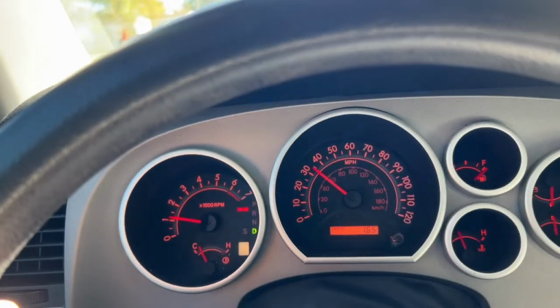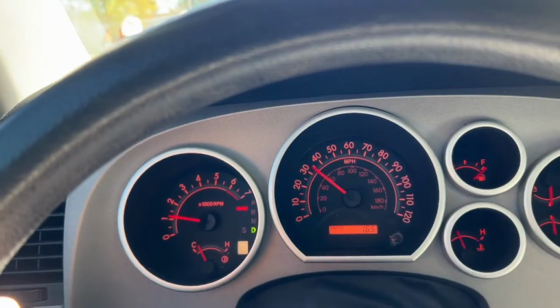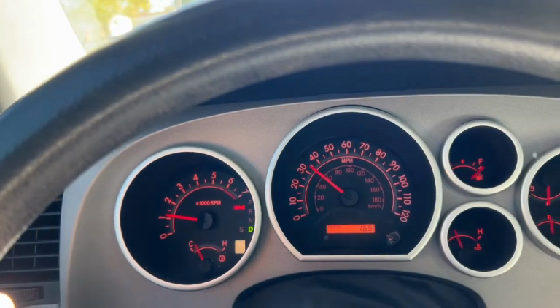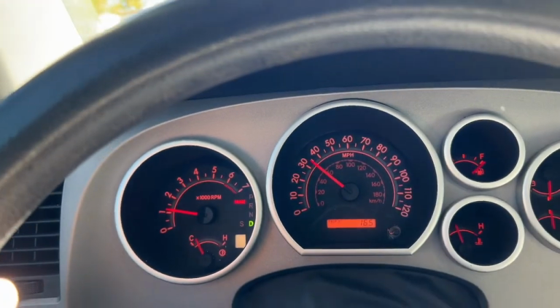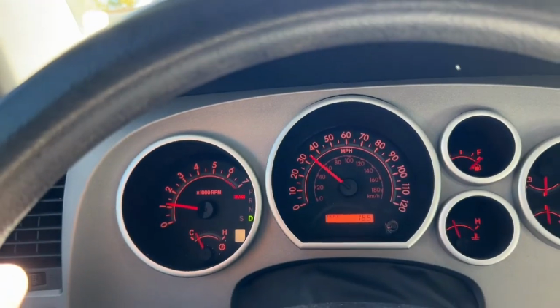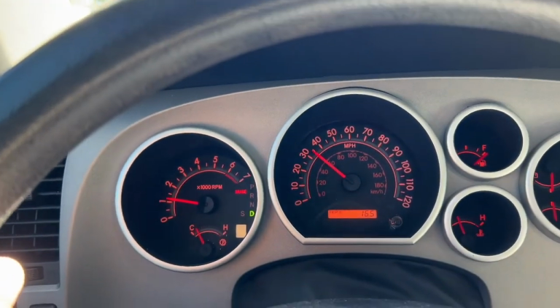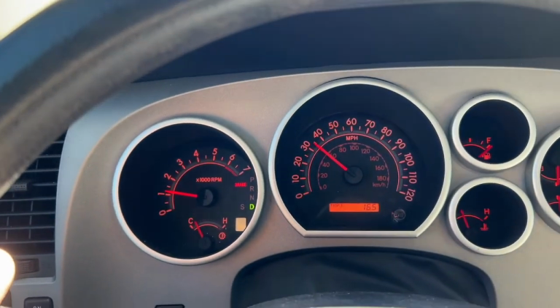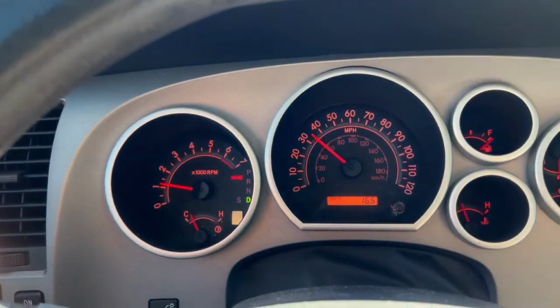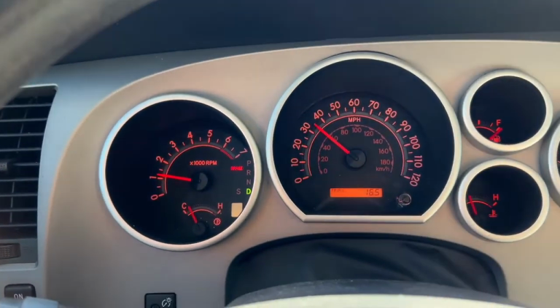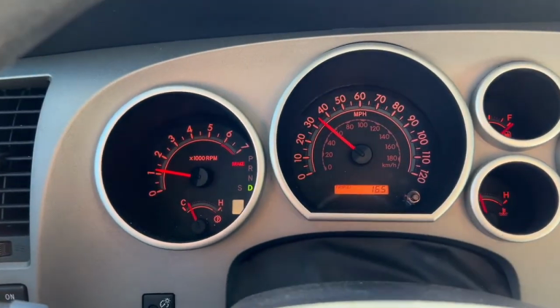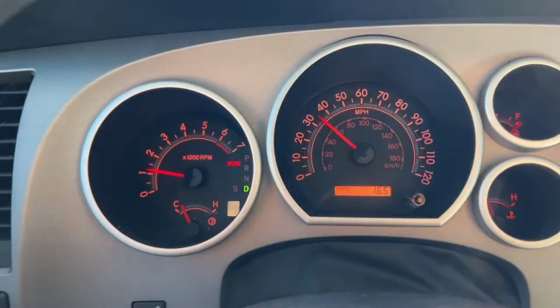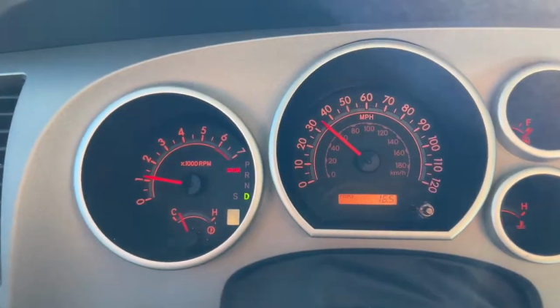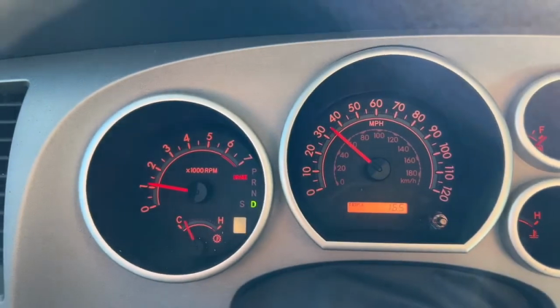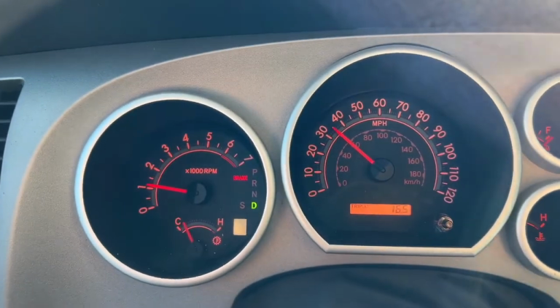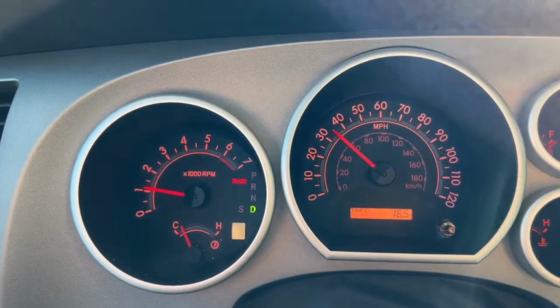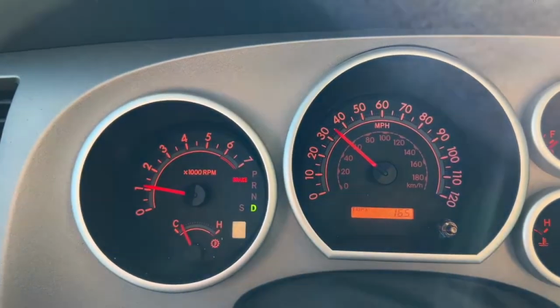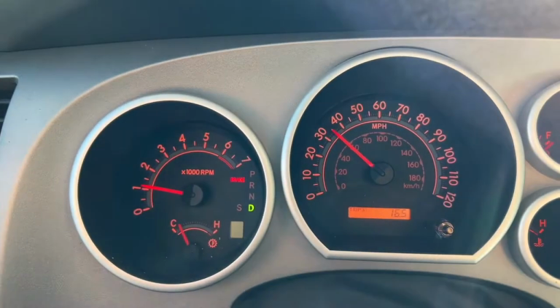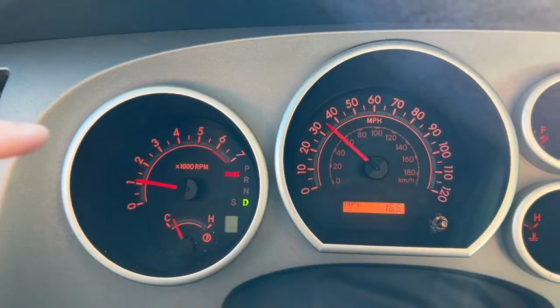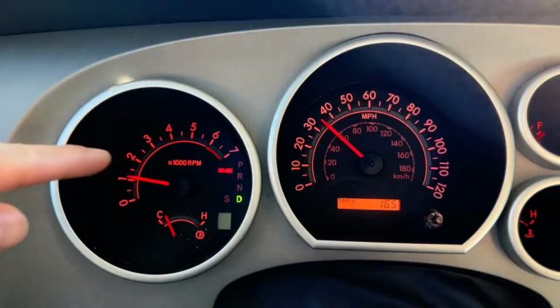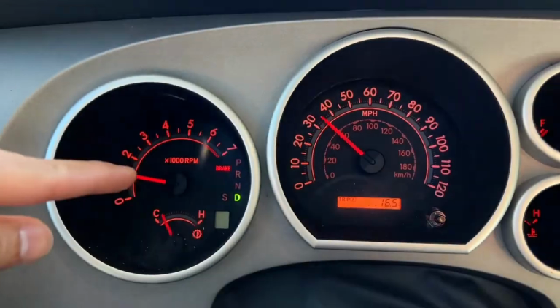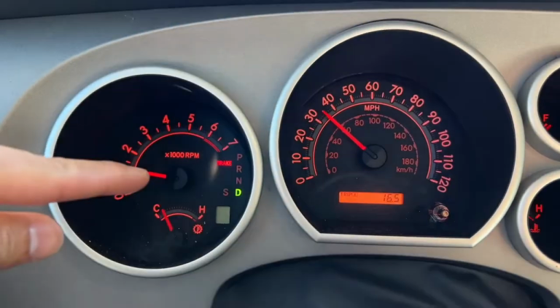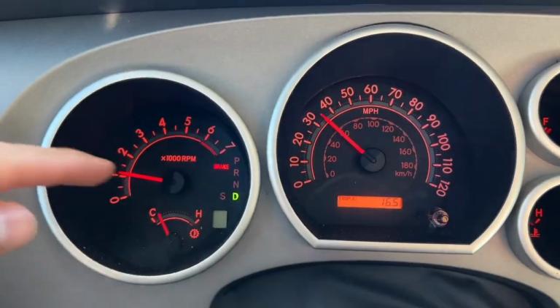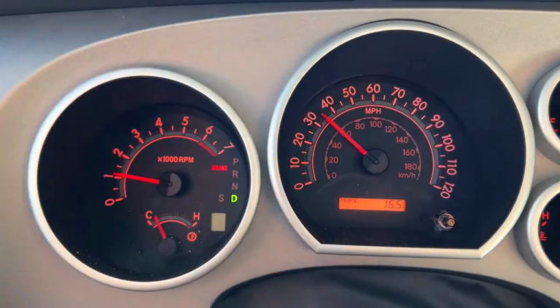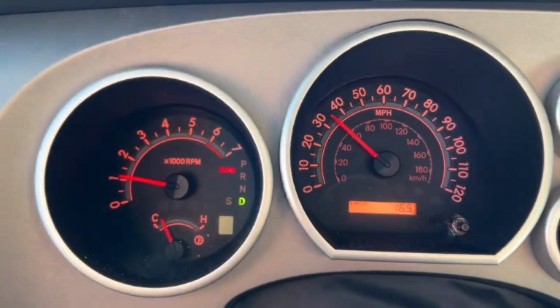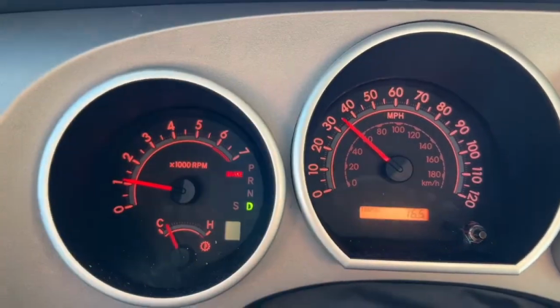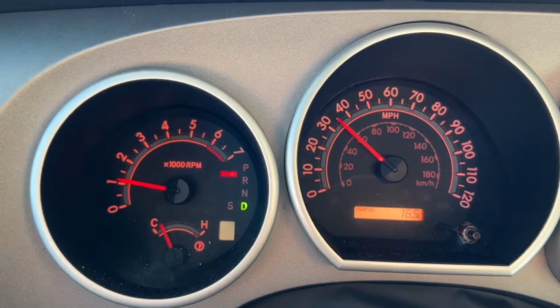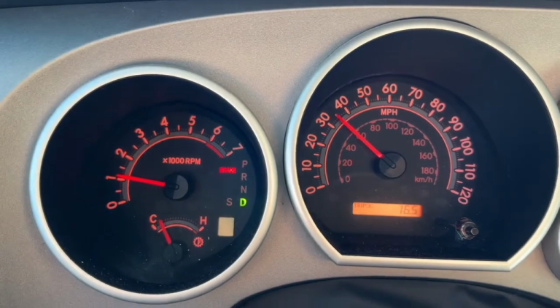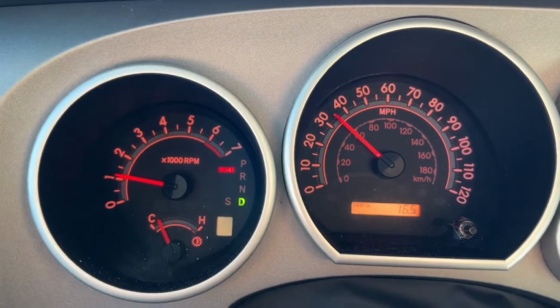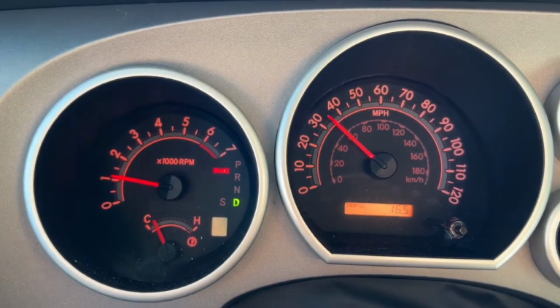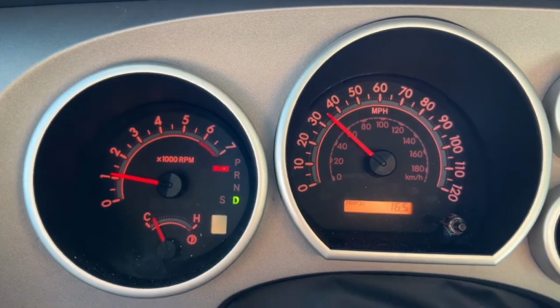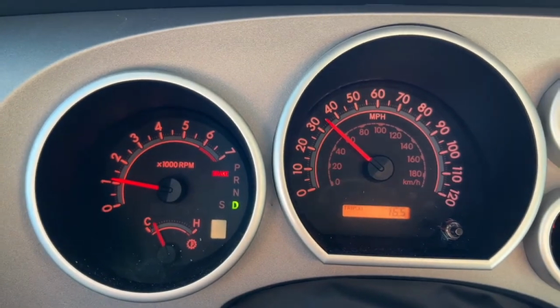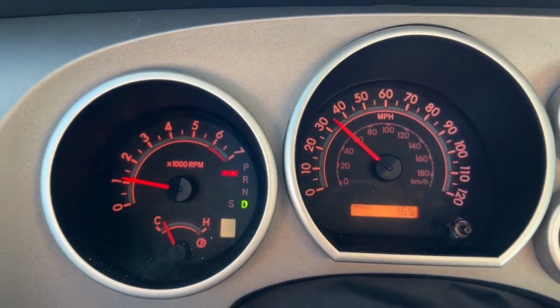Hi, what's up YouTube? In today's video, I'm going to show you how to get rid of that brake light. This is on a 2012 Toyota Tundra.